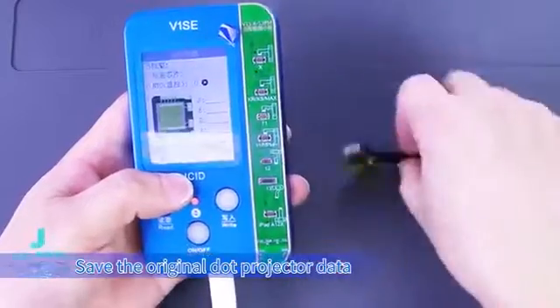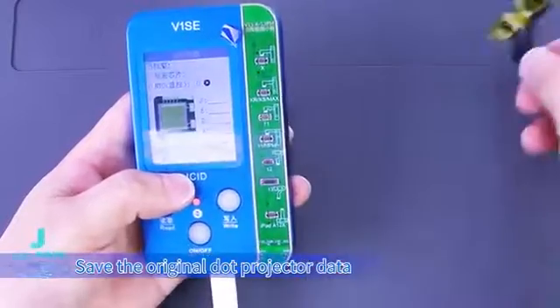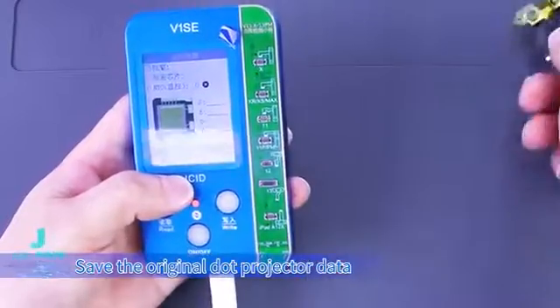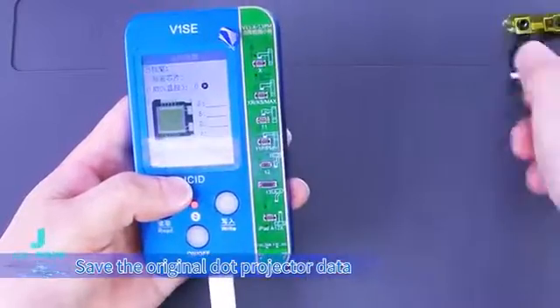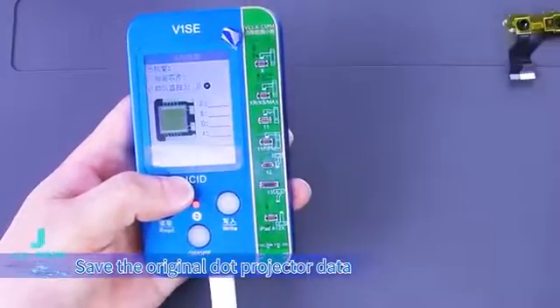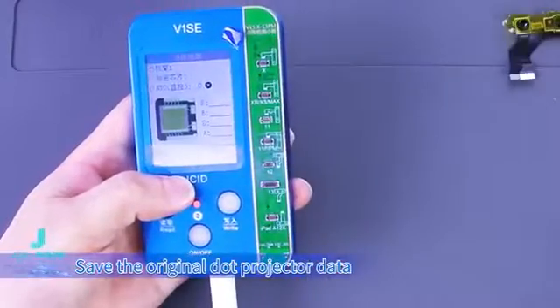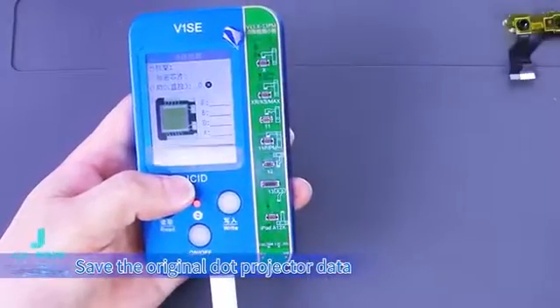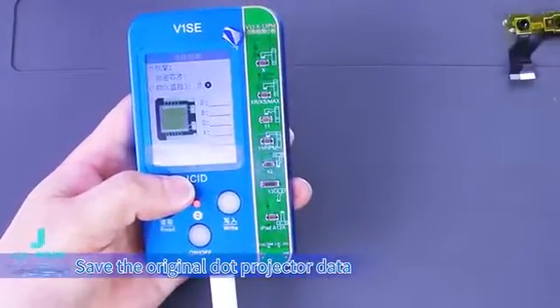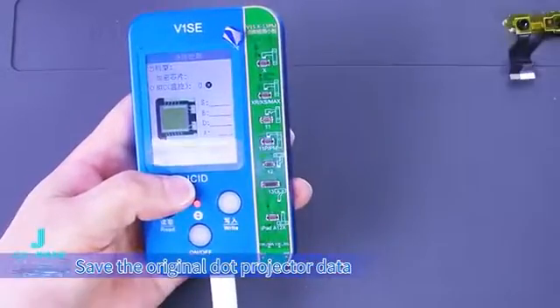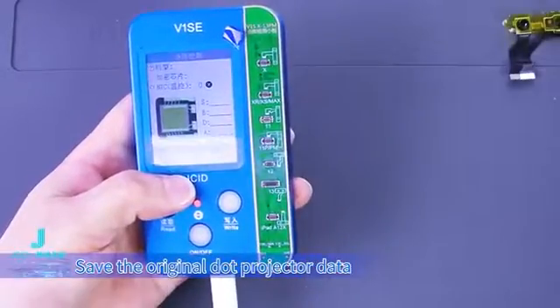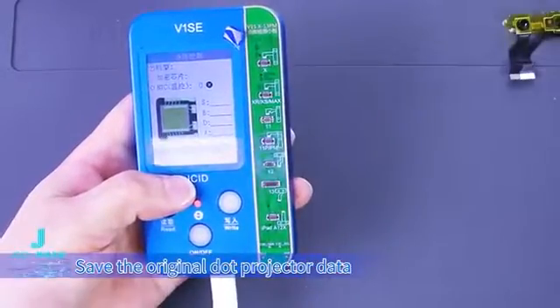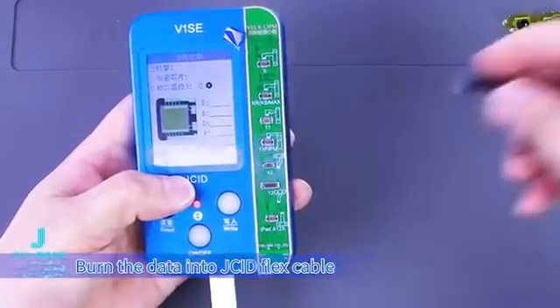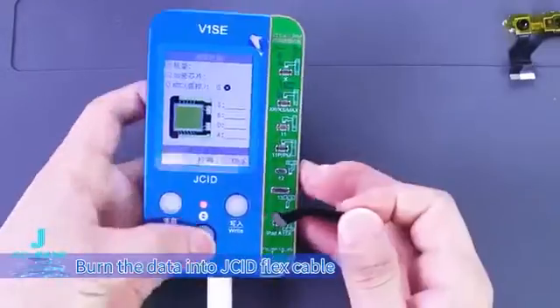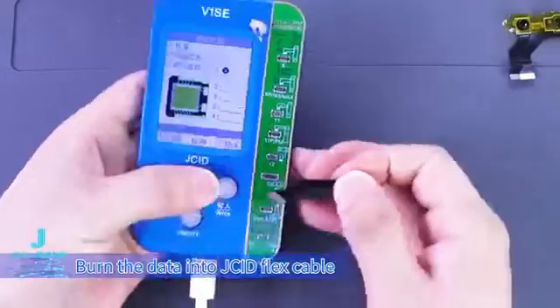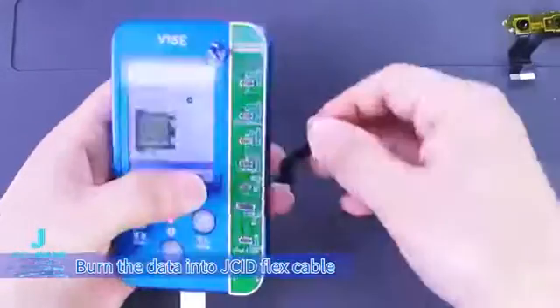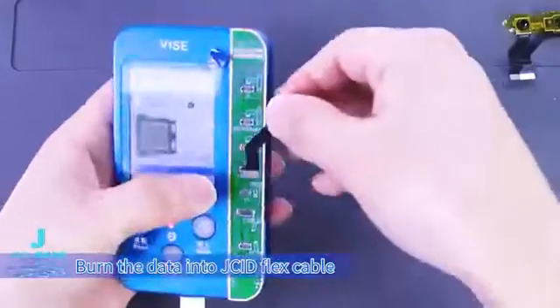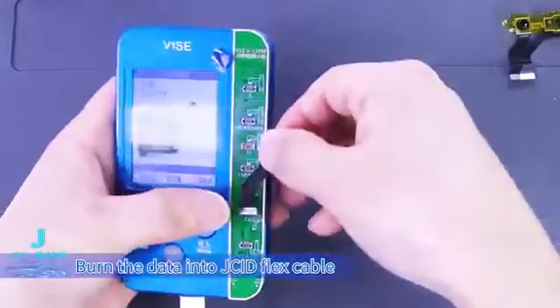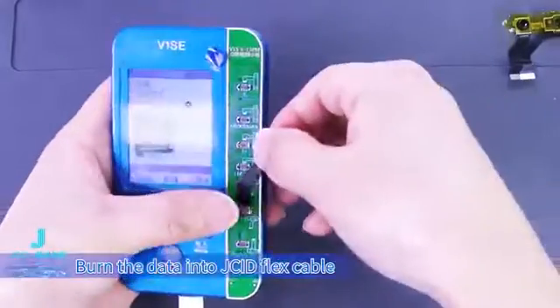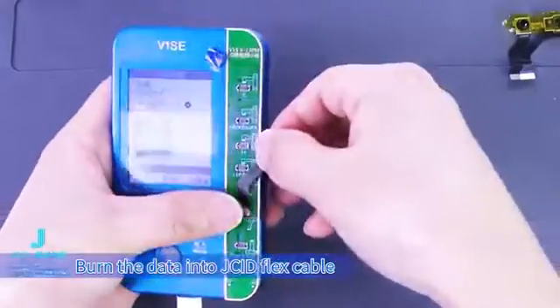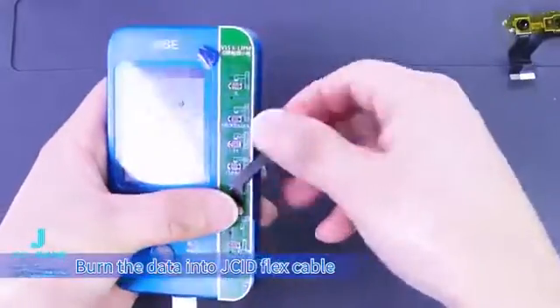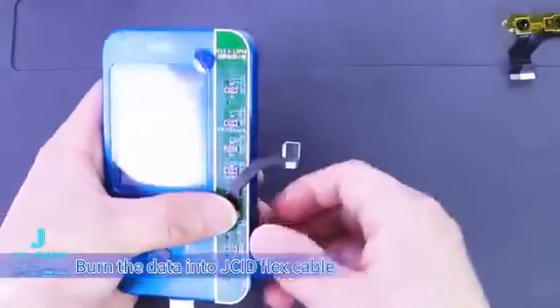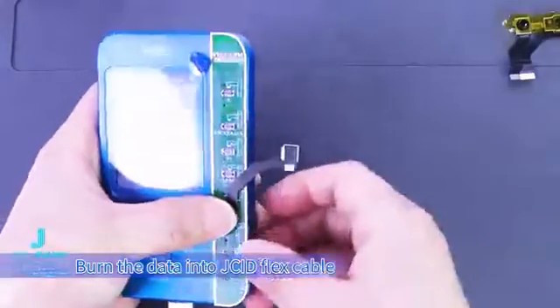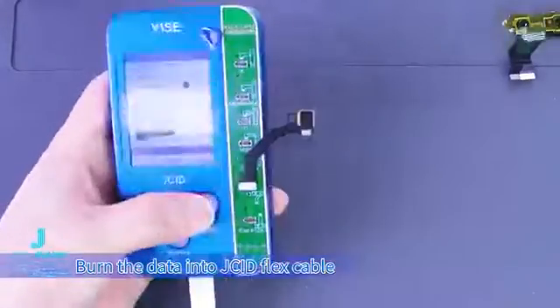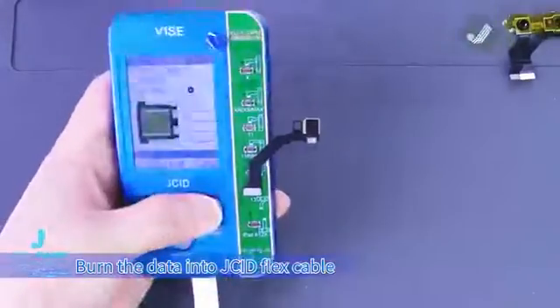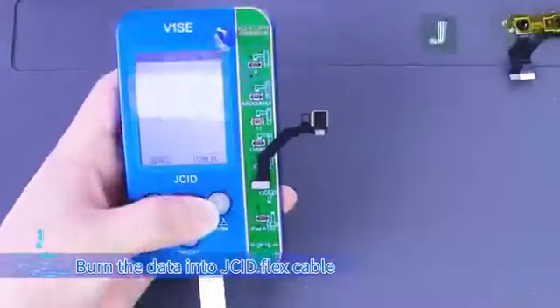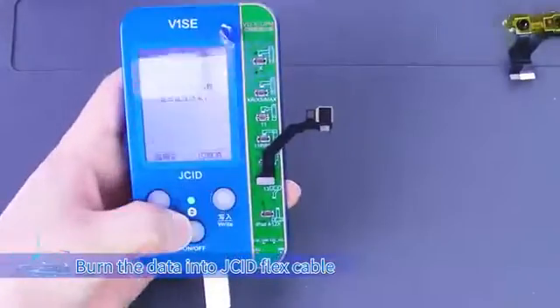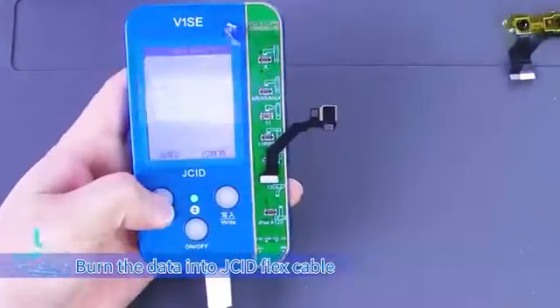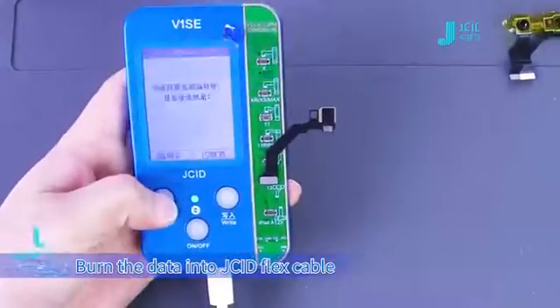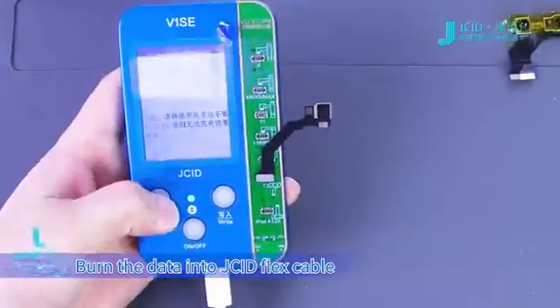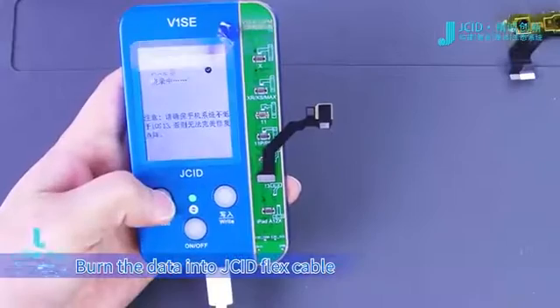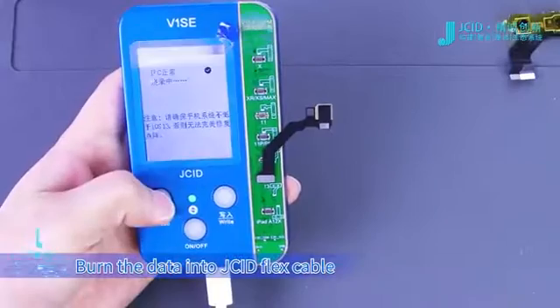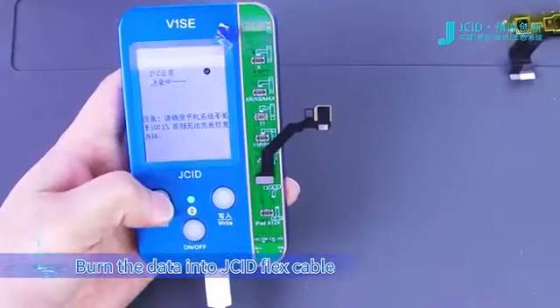Burn the original dot projector data into the JCID flex cable.